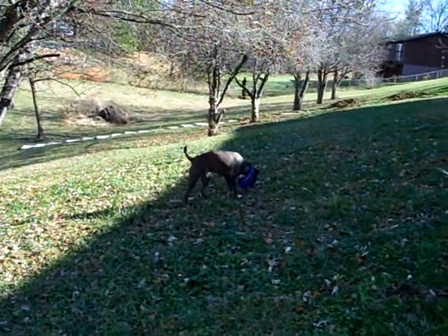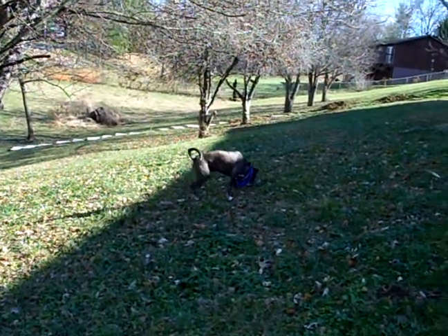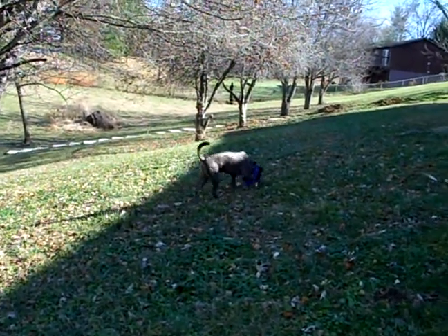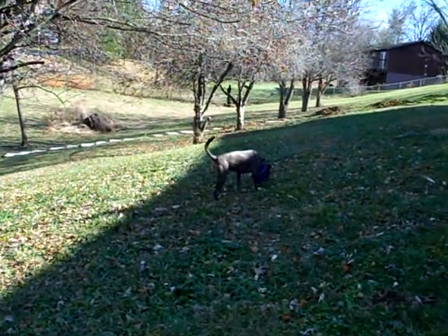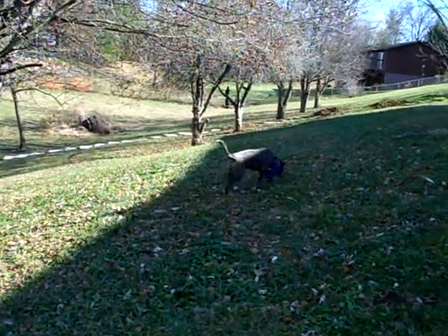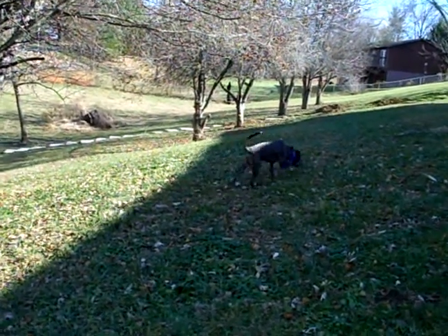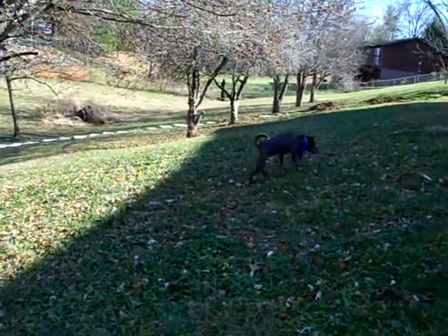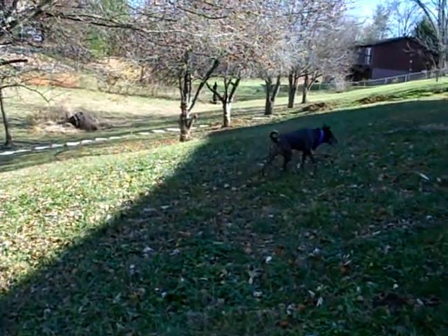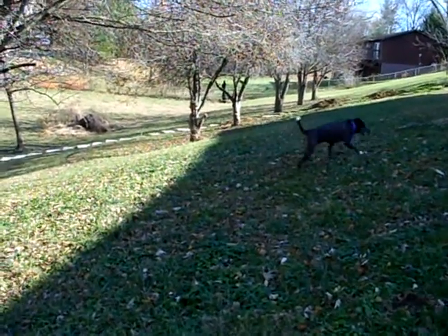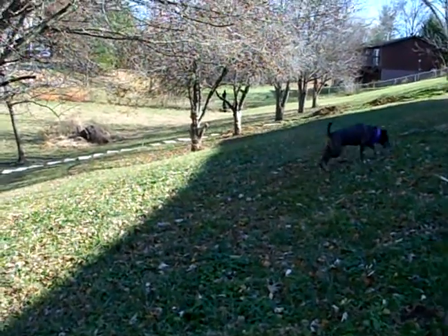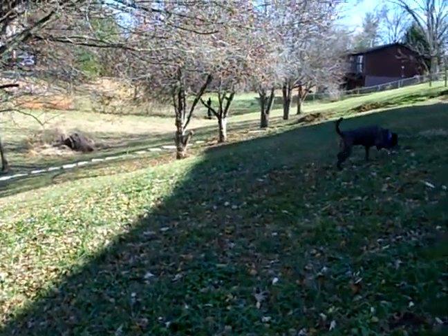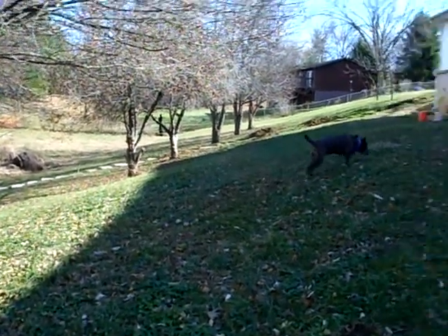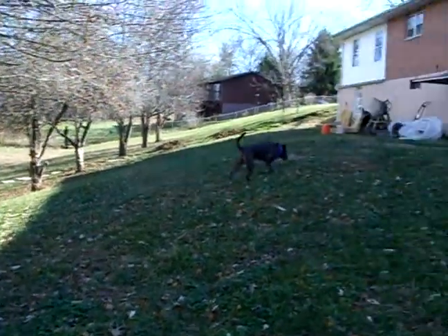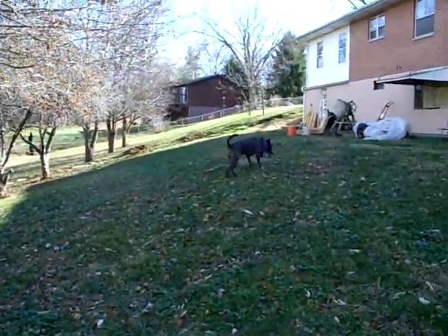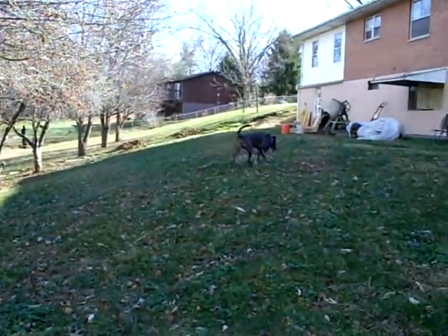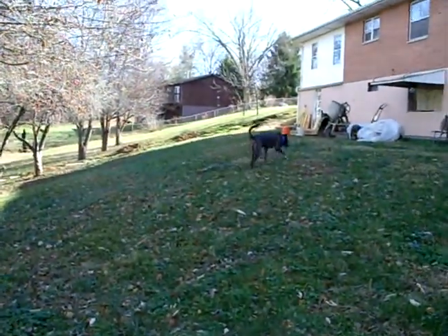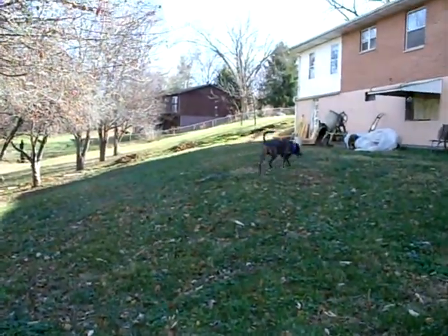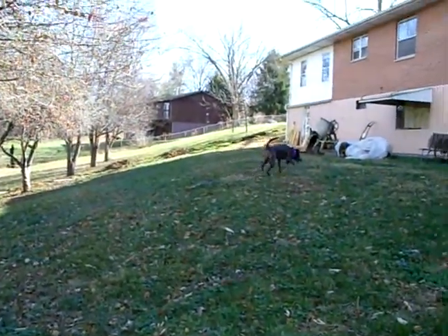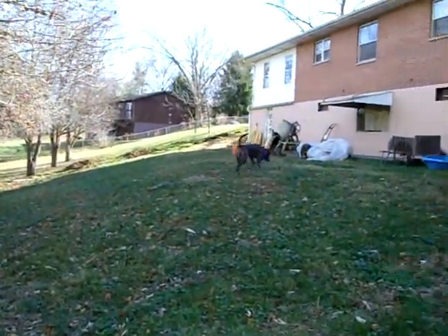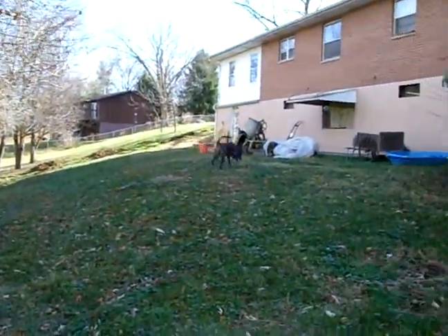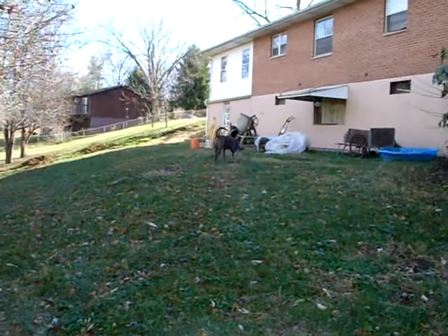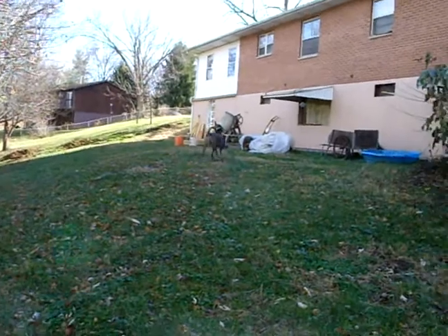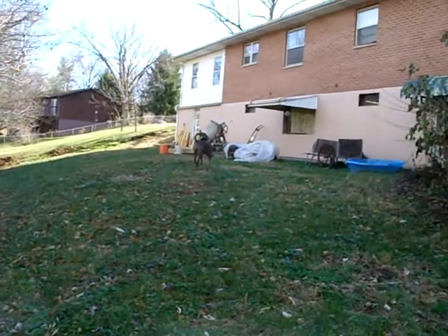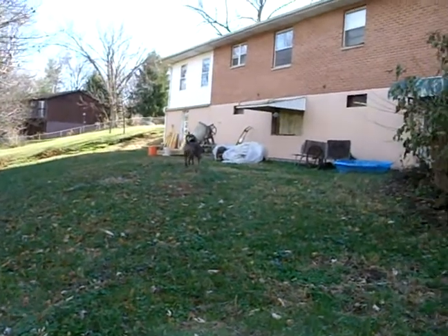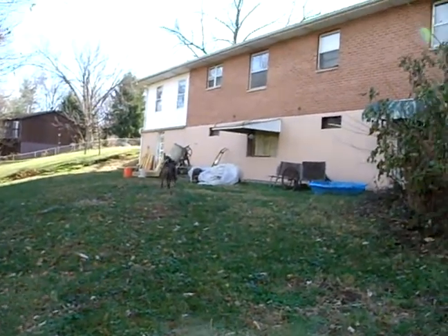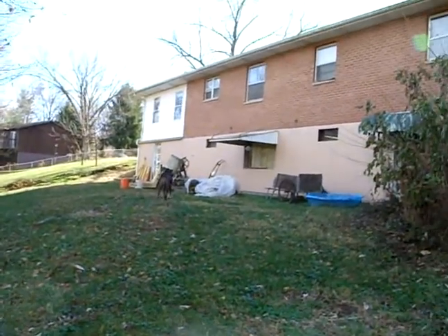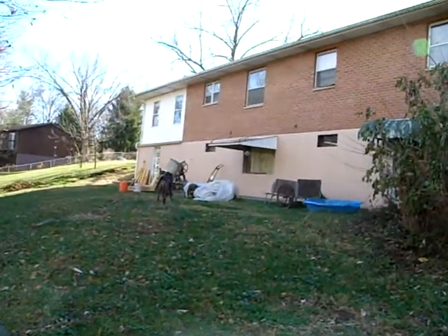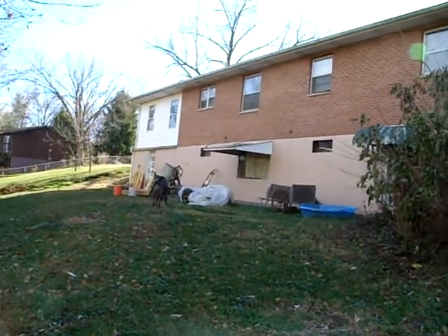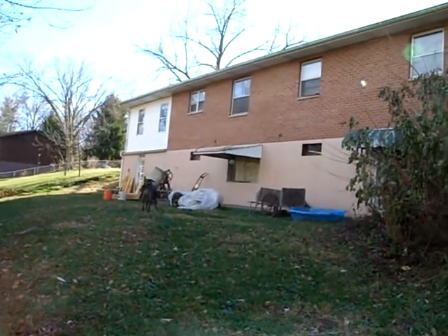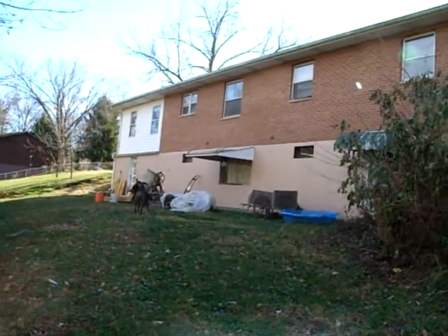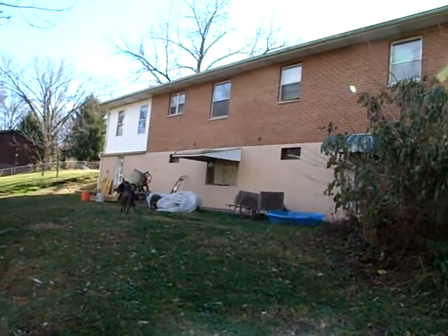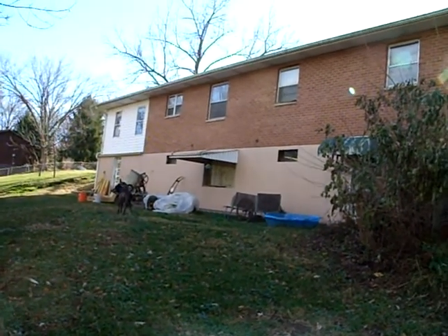Sorry guys, she's not as rambunctious as she was earlier before we went for a walk. It's the back of our house.